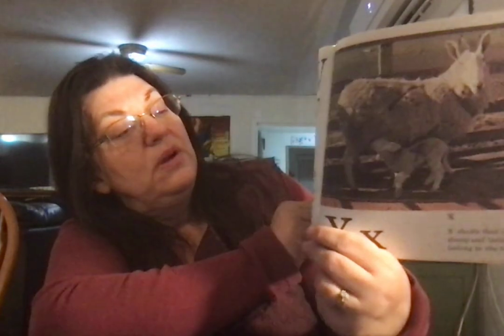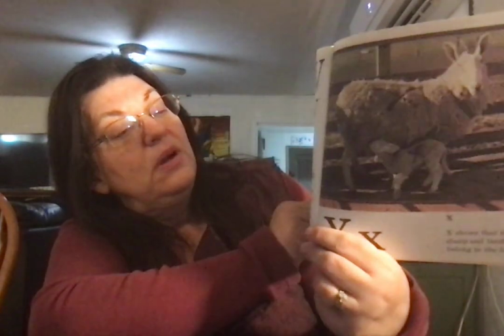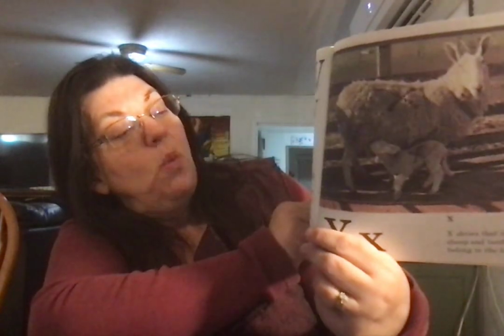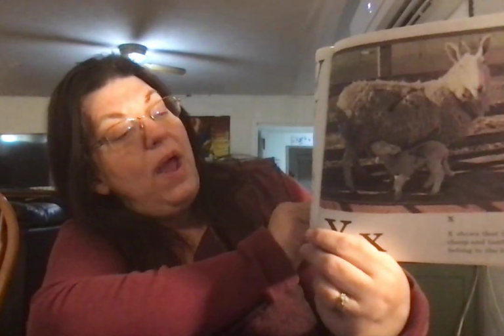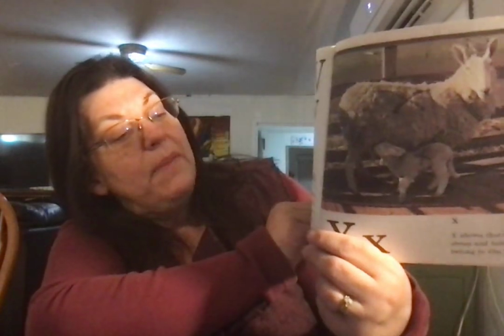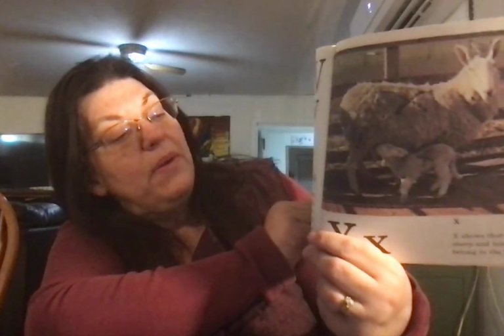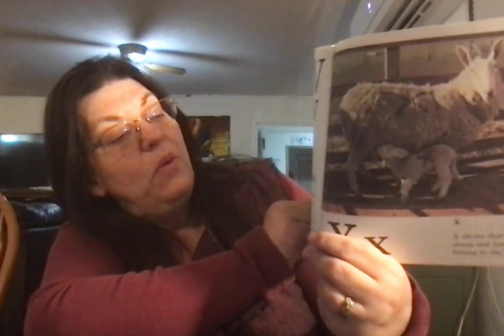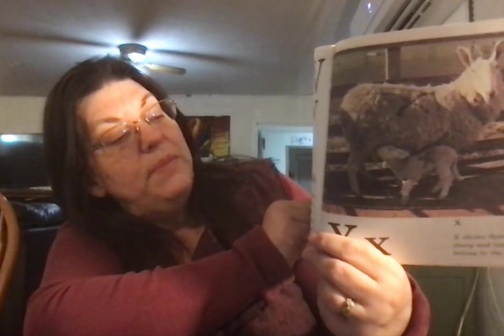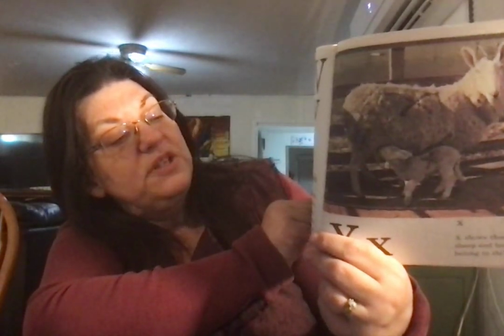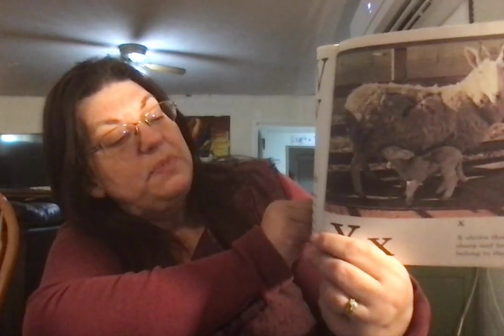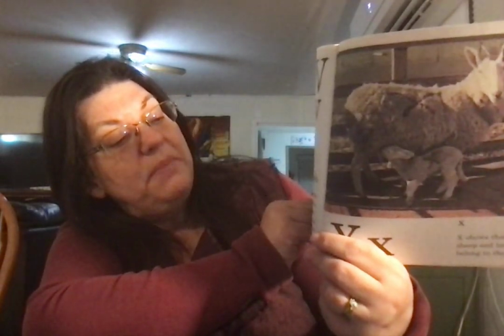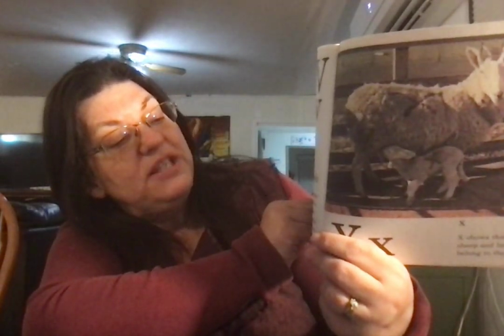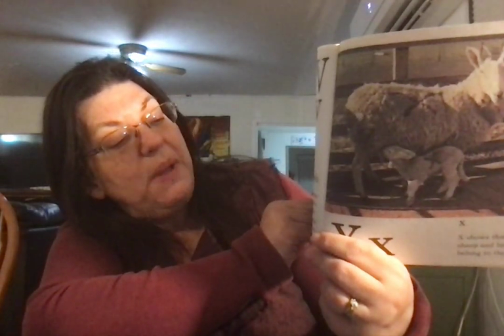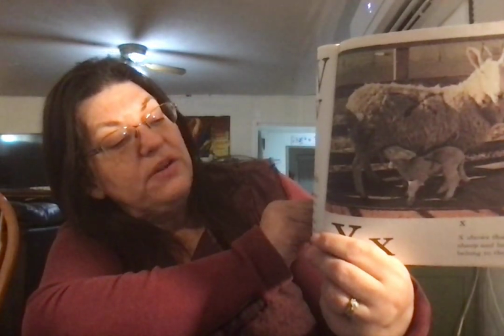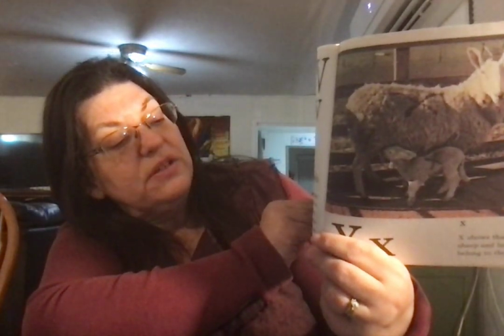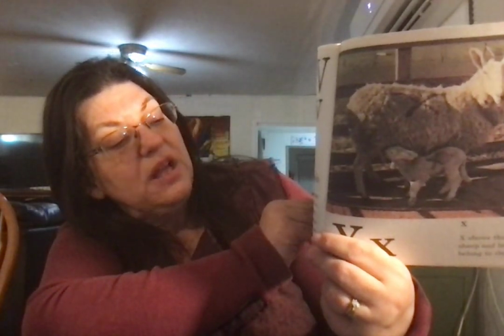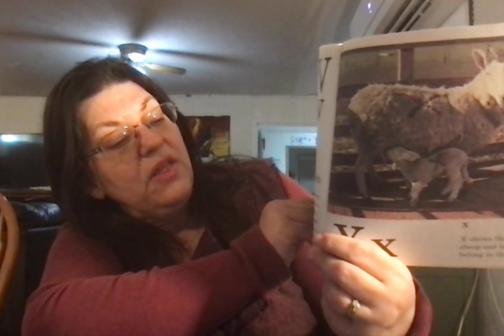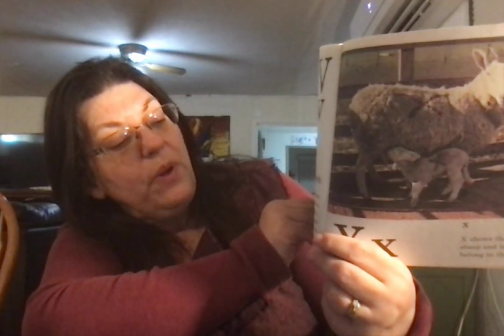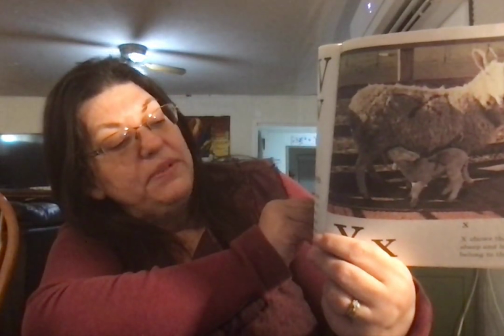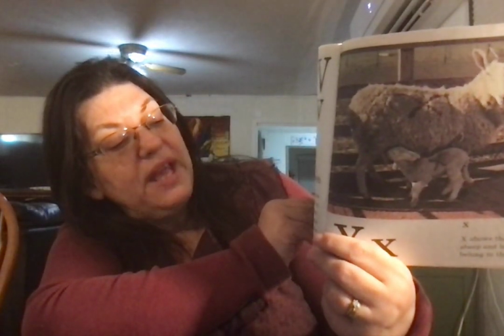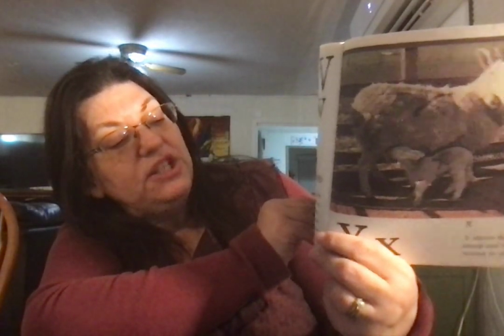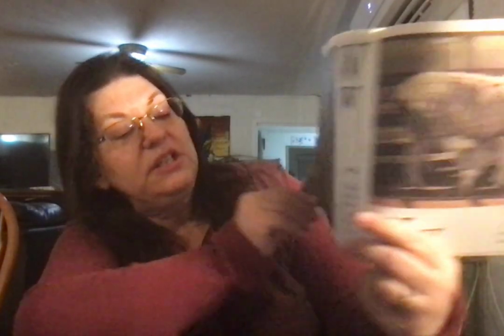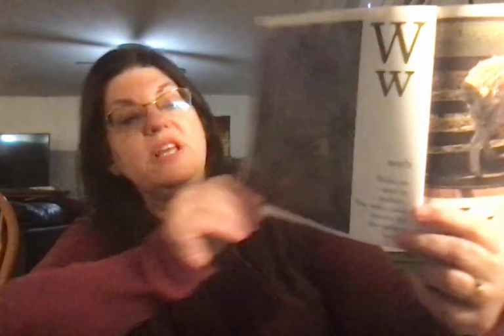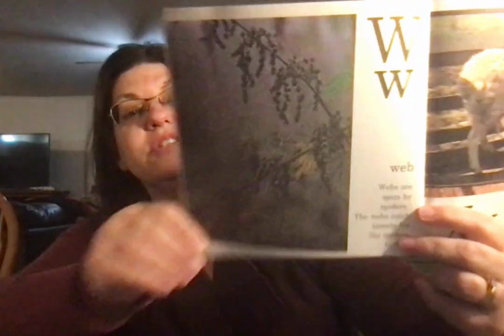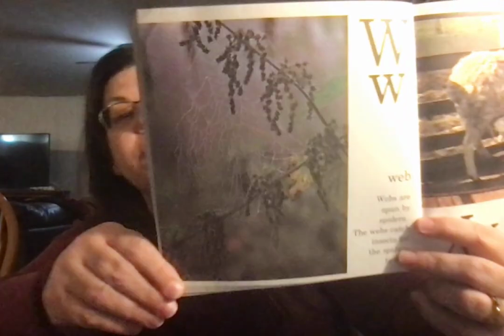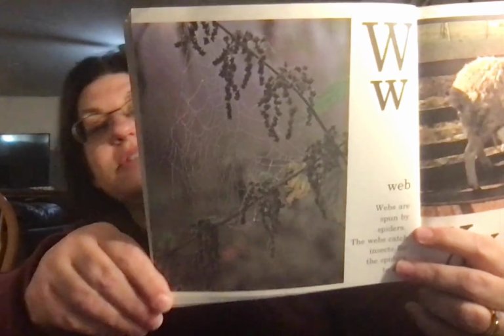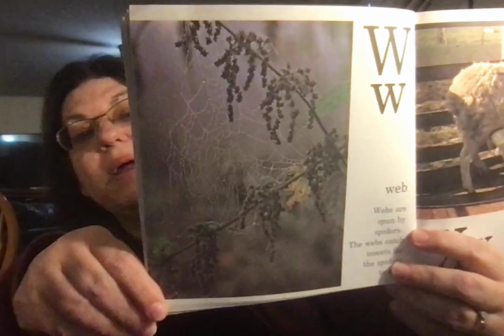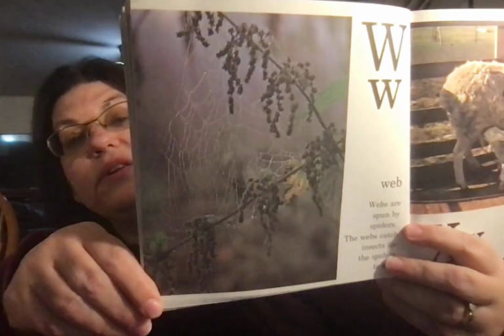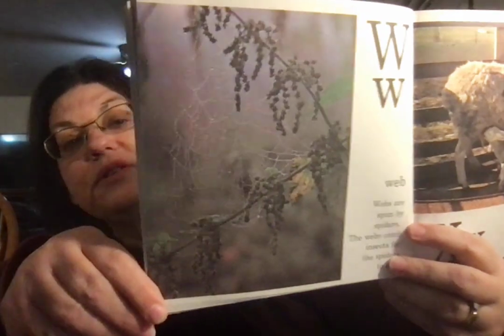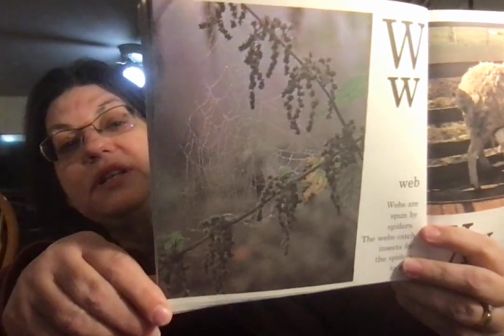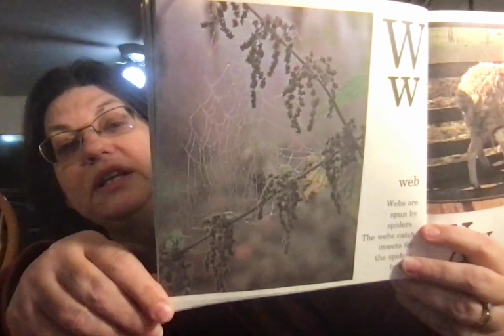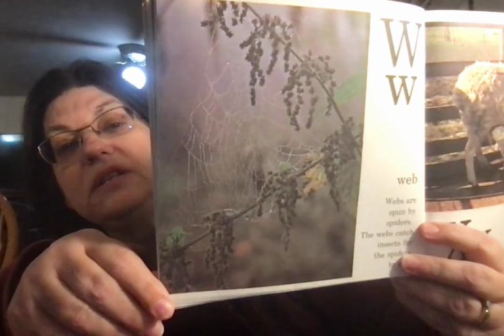Web. Webs are spun by spiders. The webs catch insects for the spiders to eat.